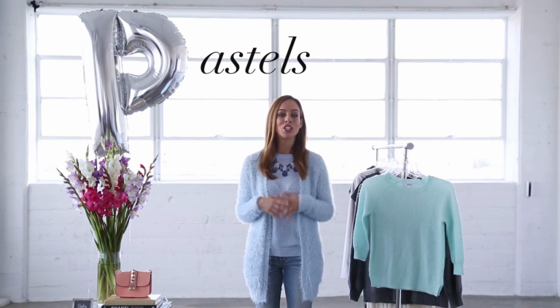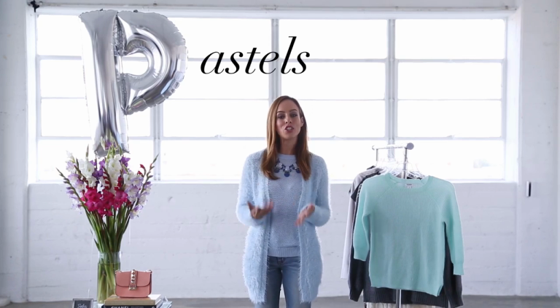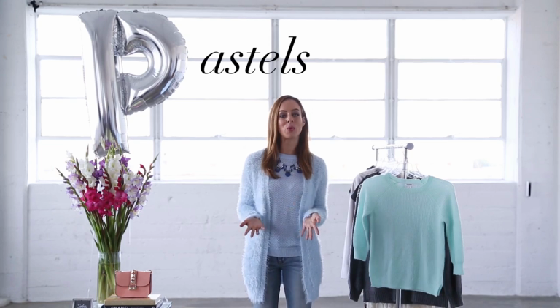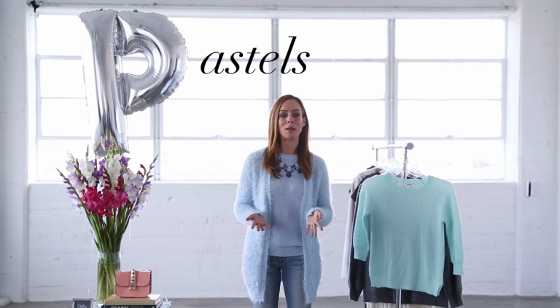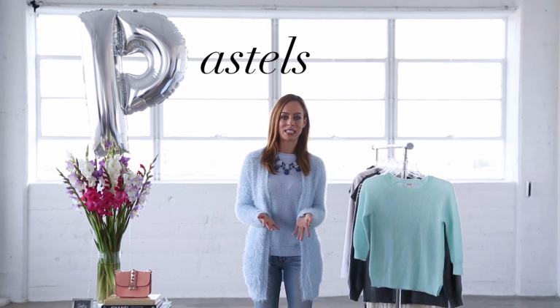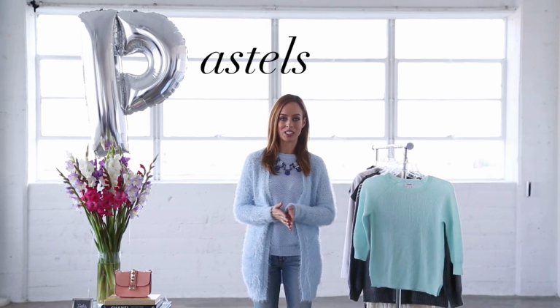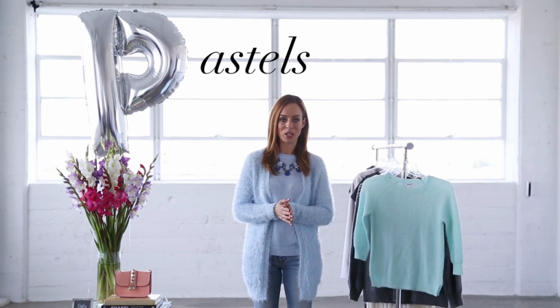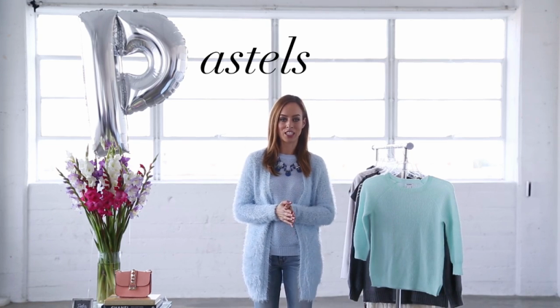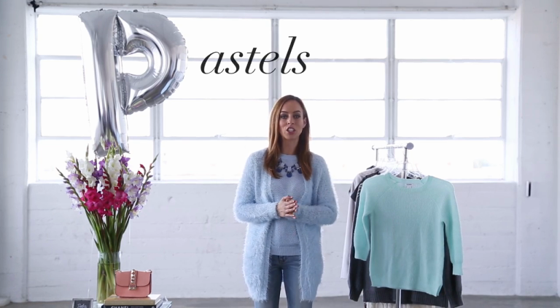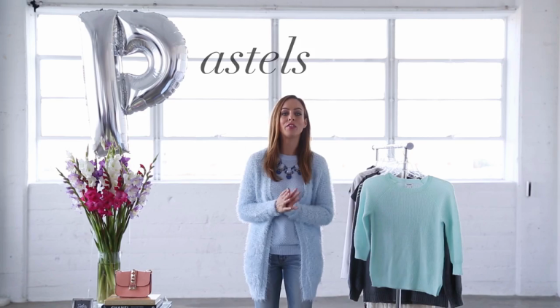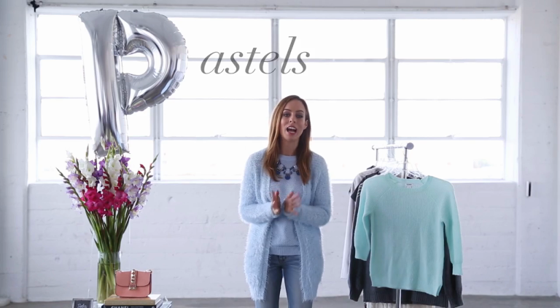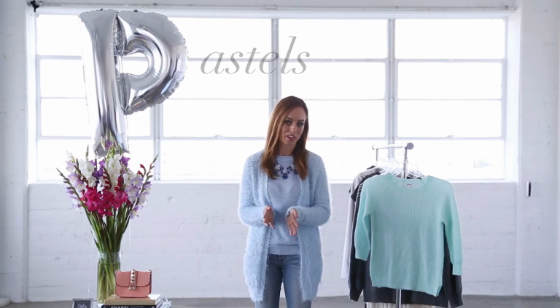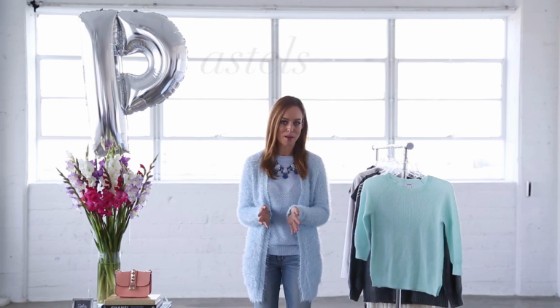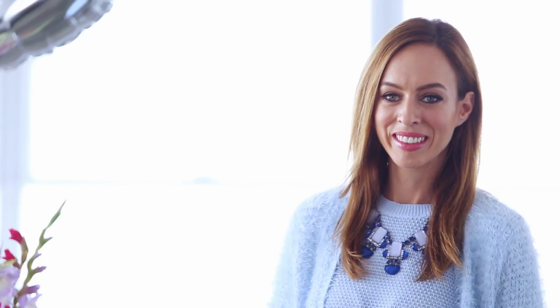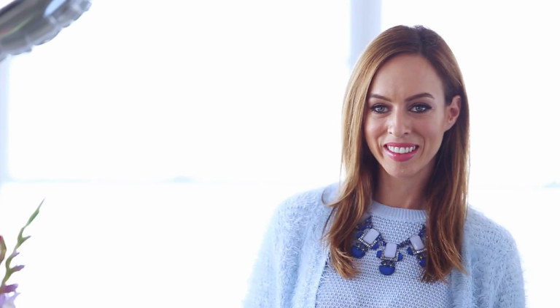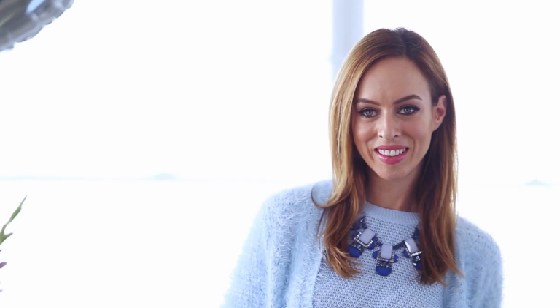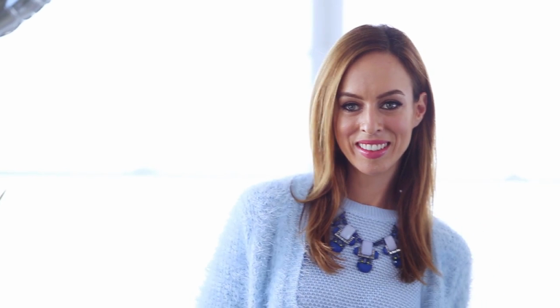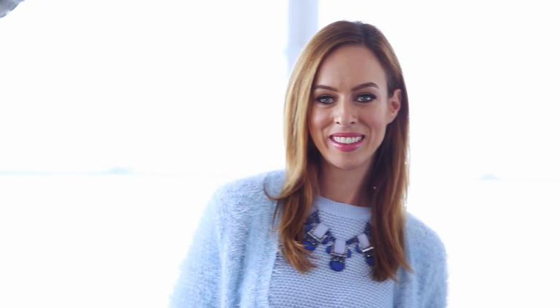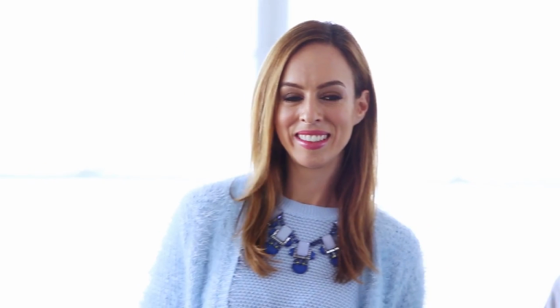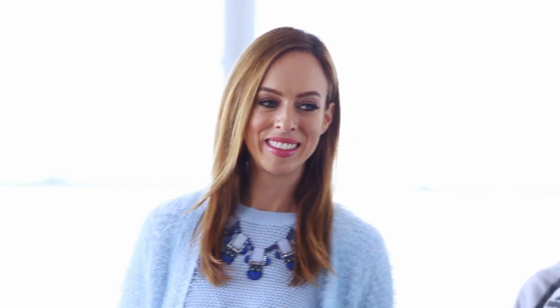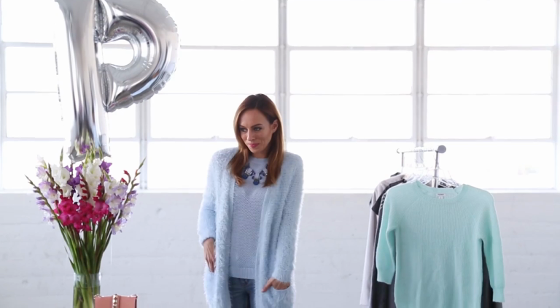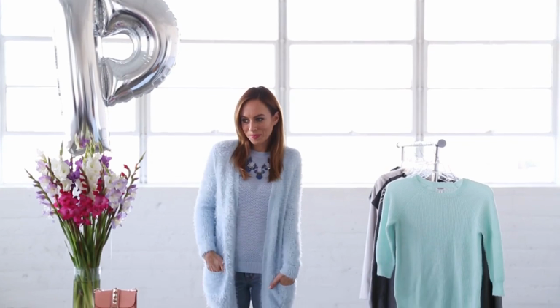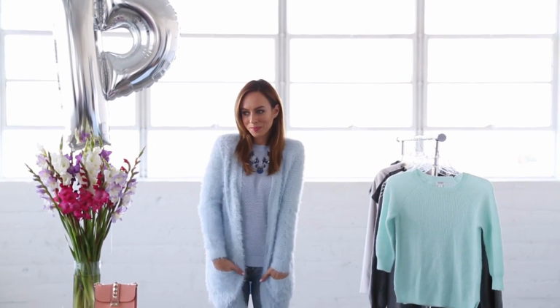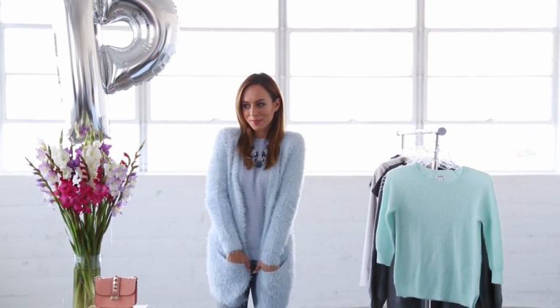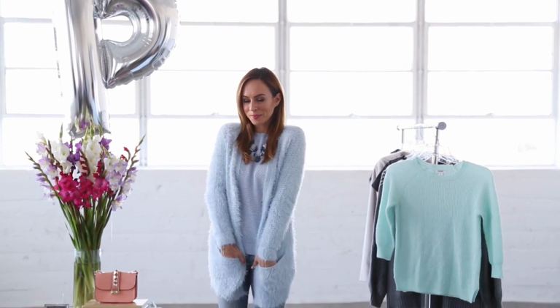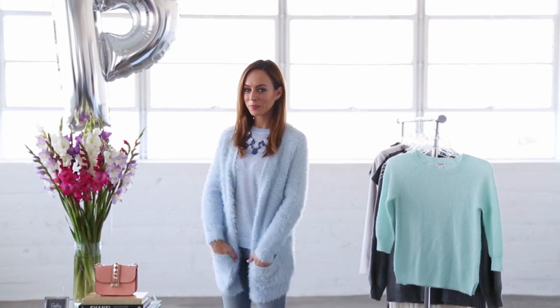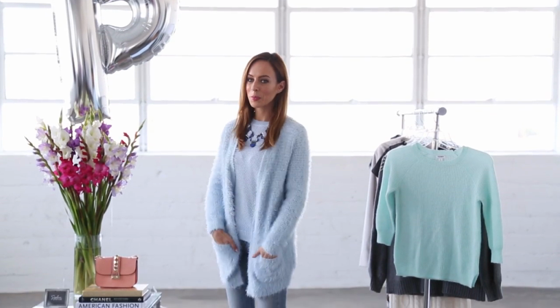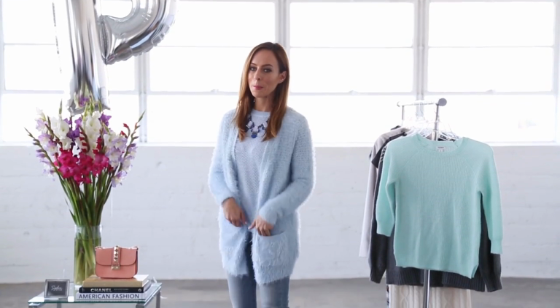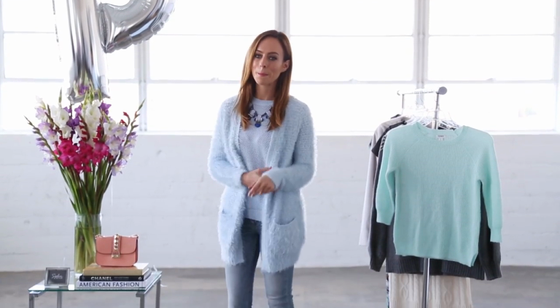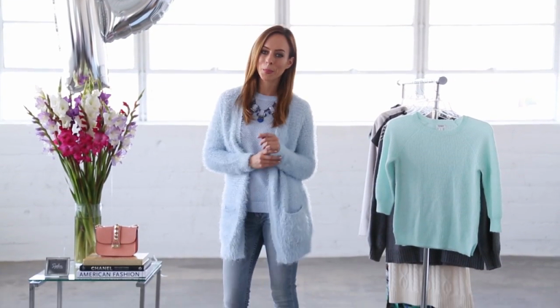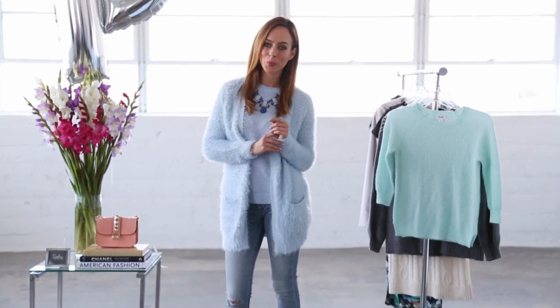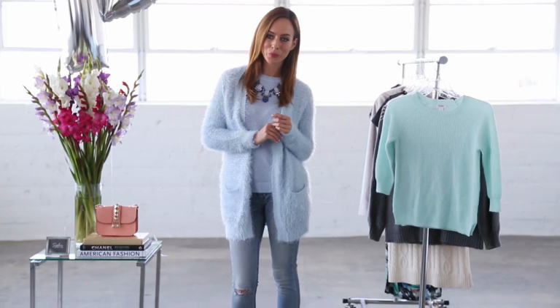The trick to wearing pastels in winter is looking for heavier fabrics — think wools and knits, basically anything that doesn't say springtime.